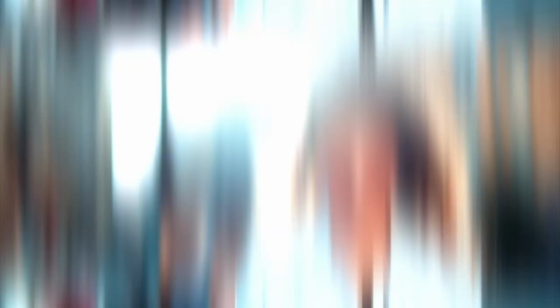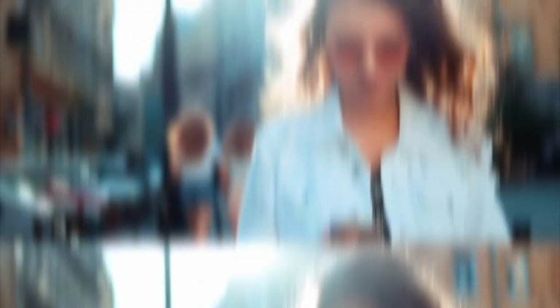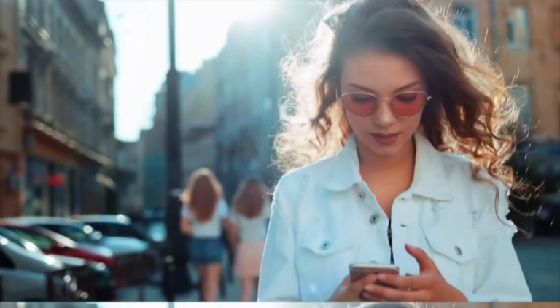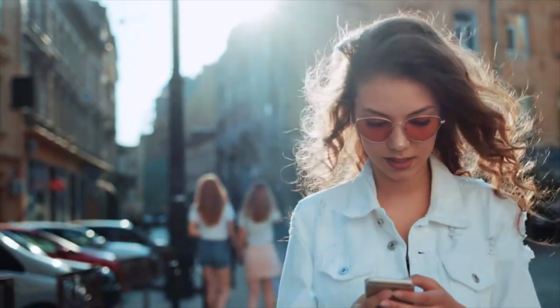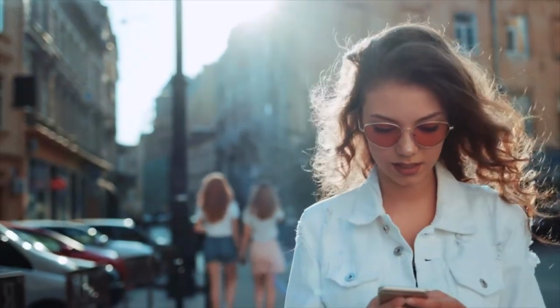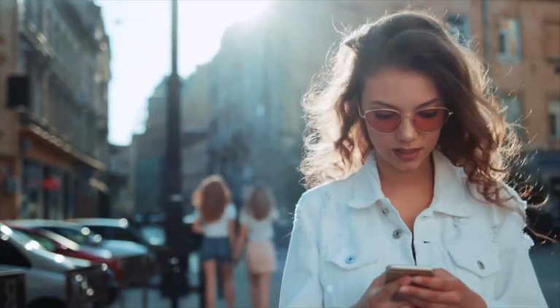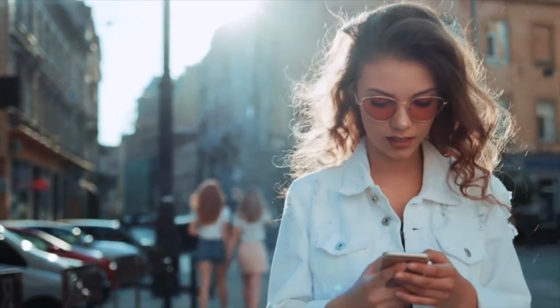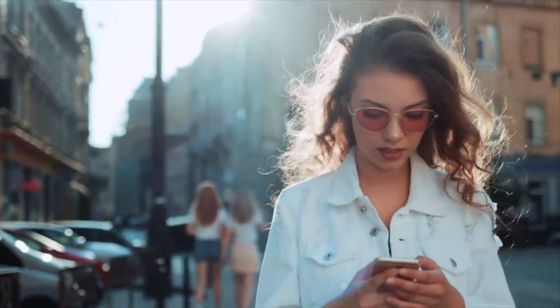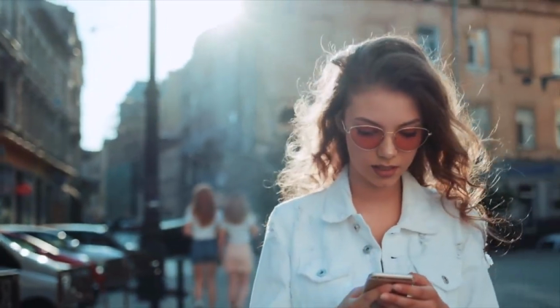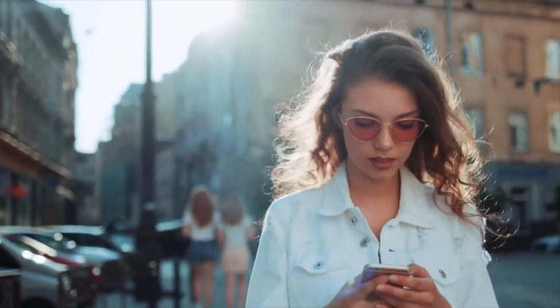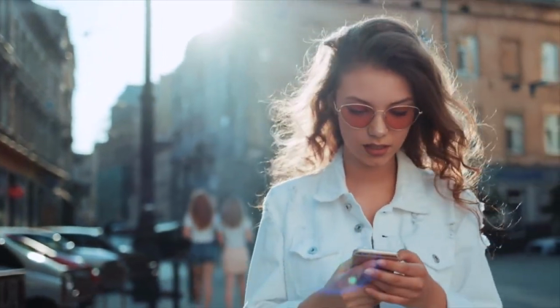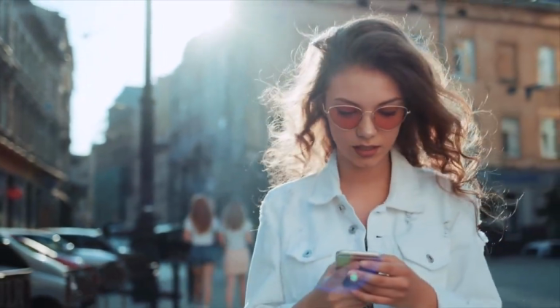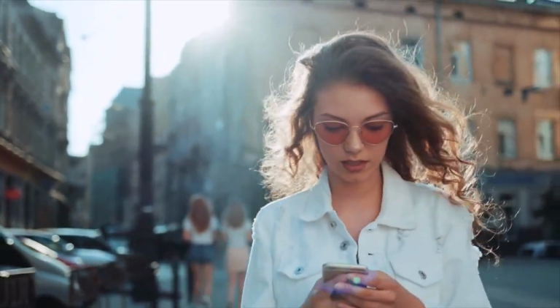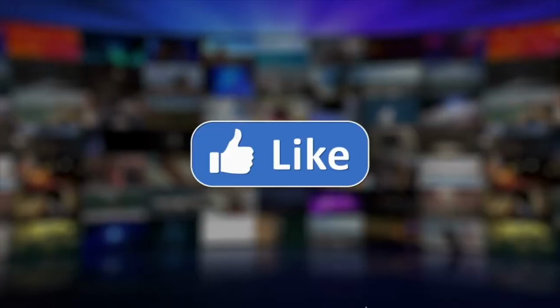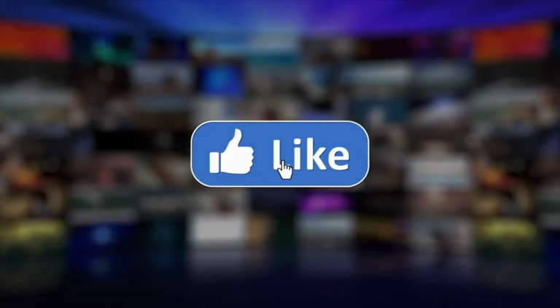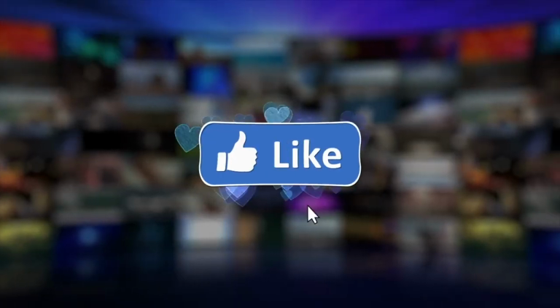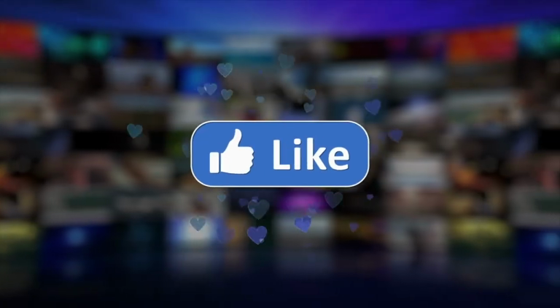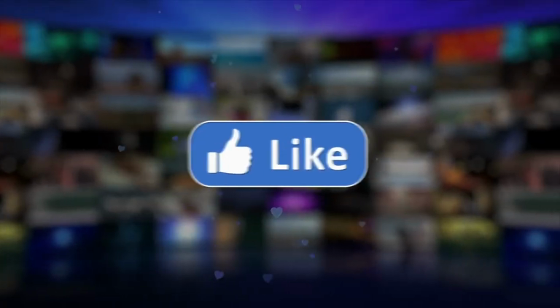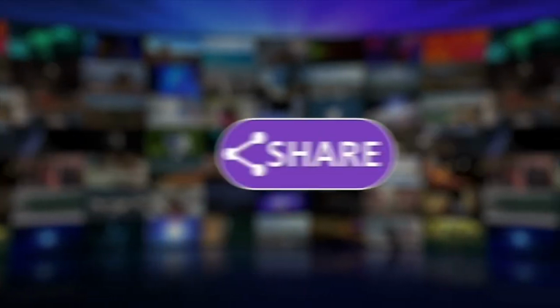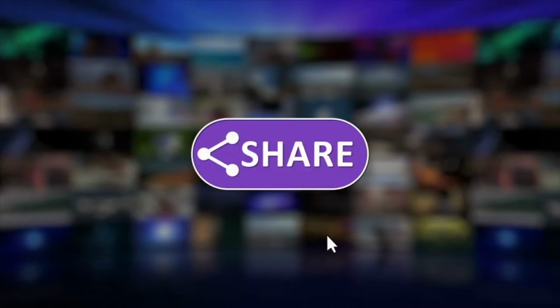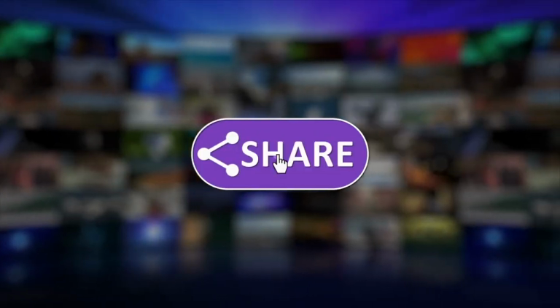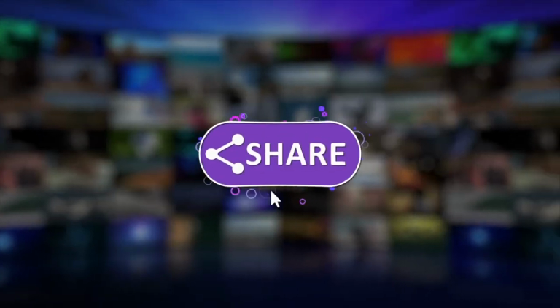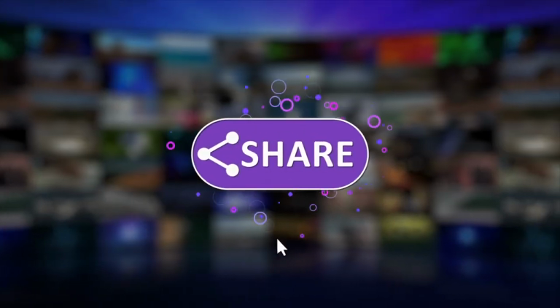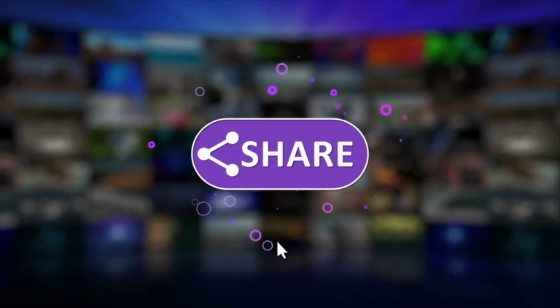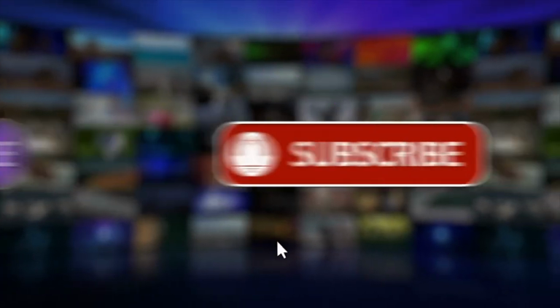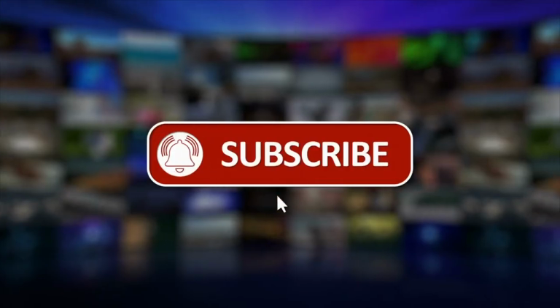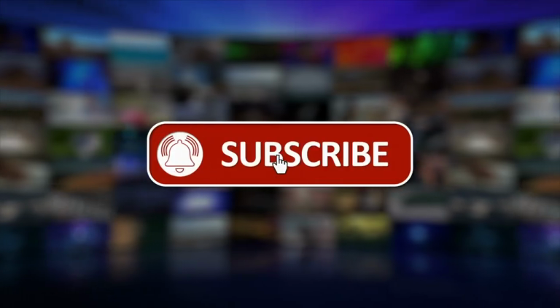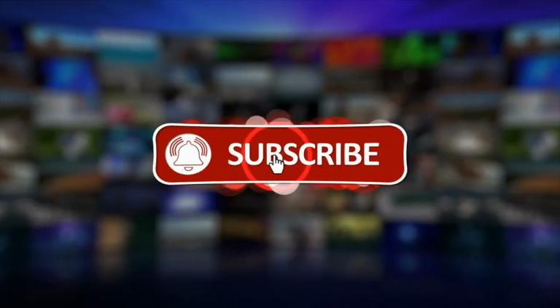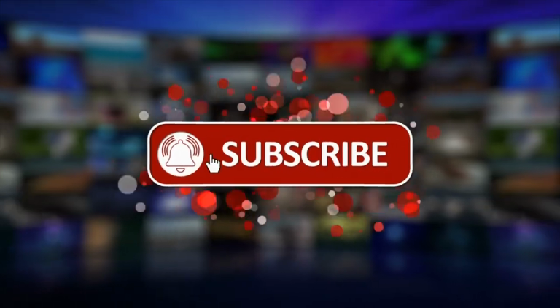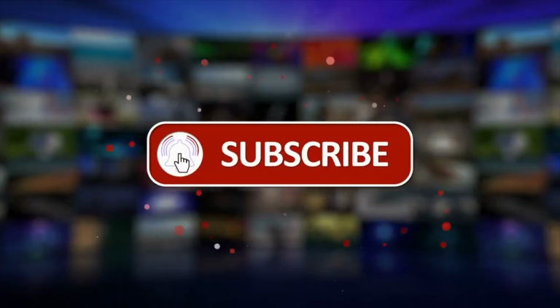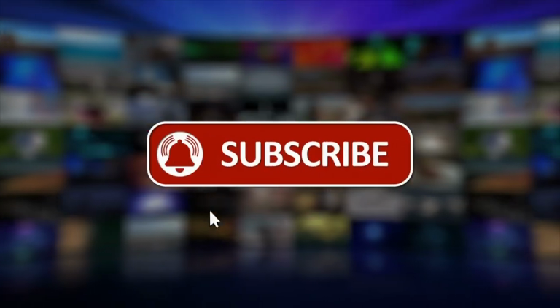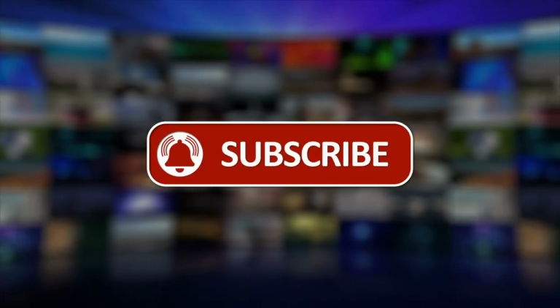I hope you enjoyed watching it and found it informative. We will see you soon in our next video. Until then, take care — goodbye.